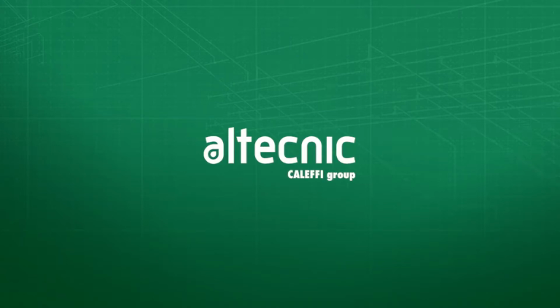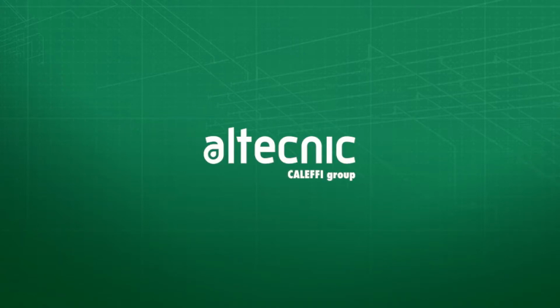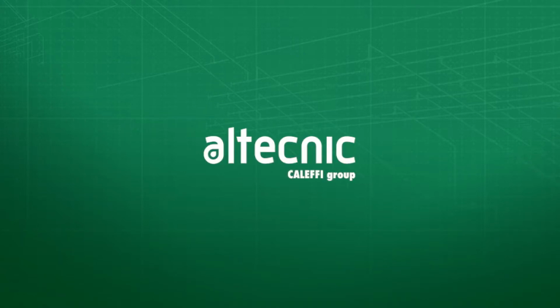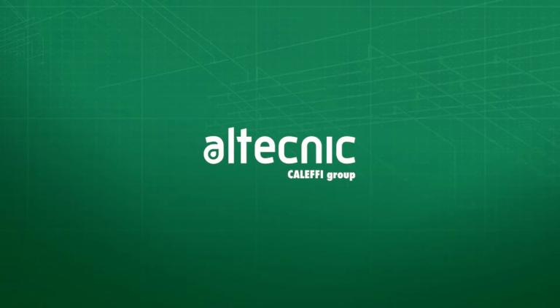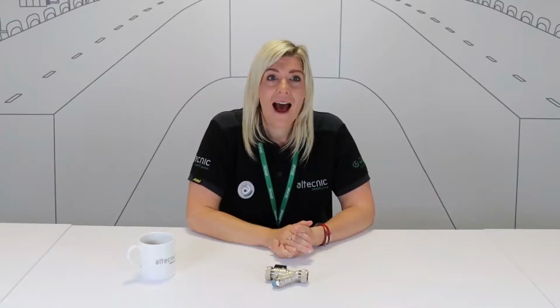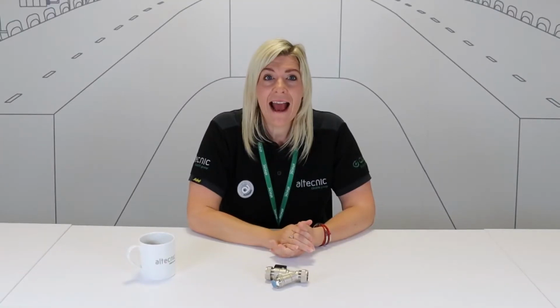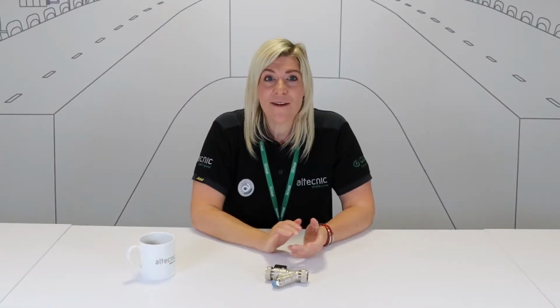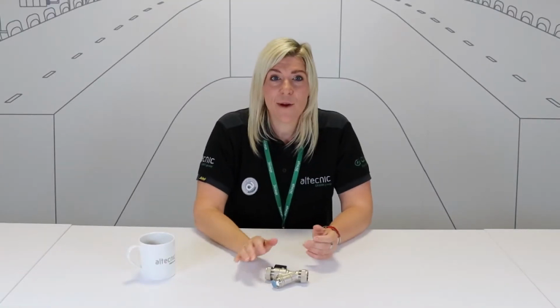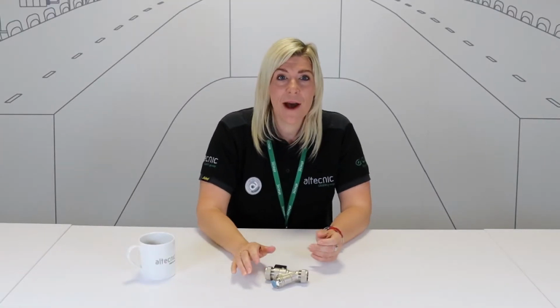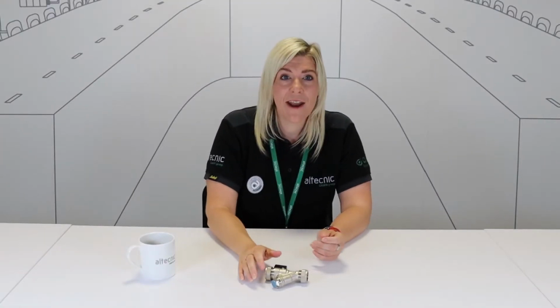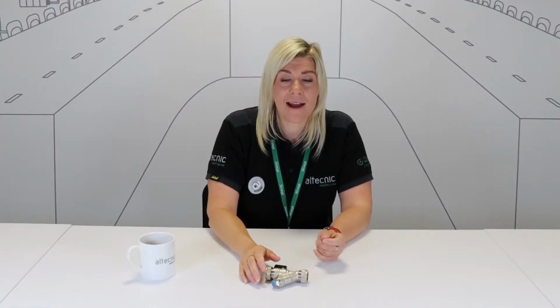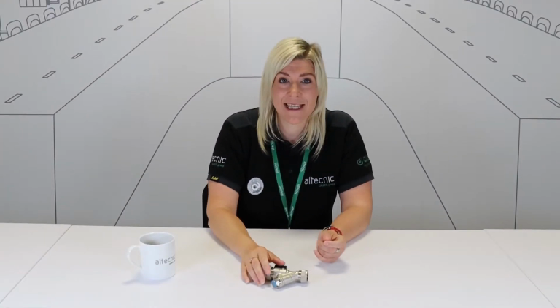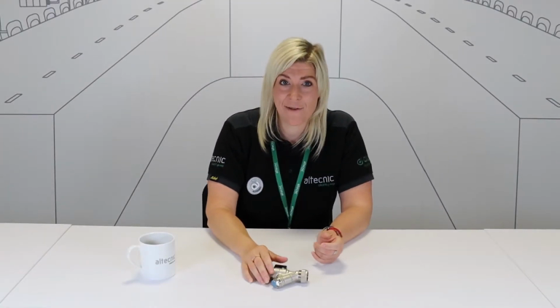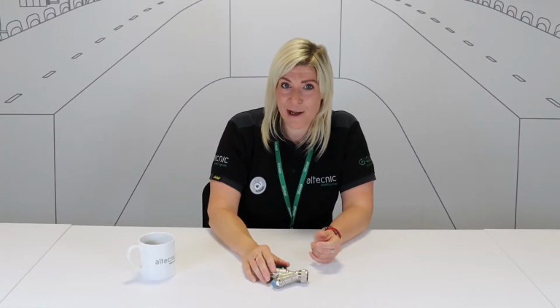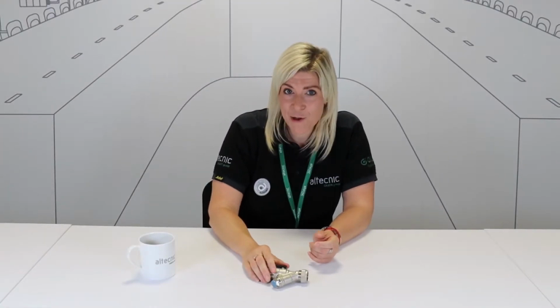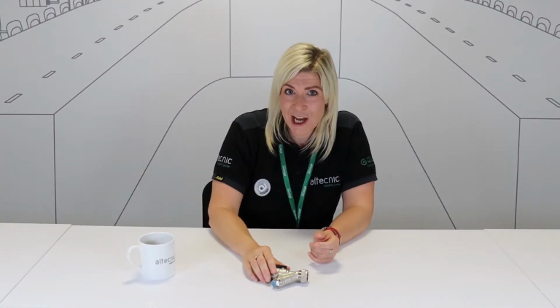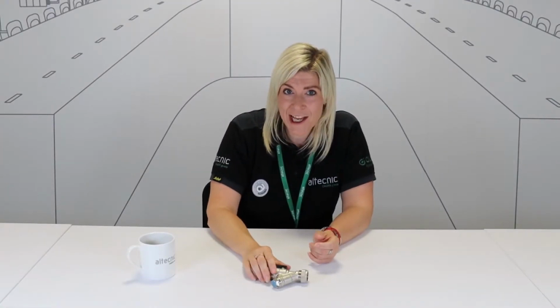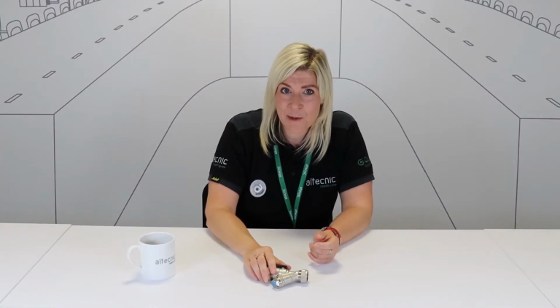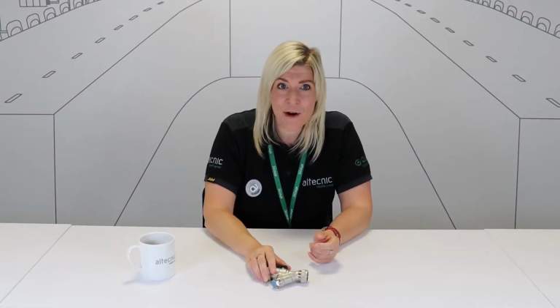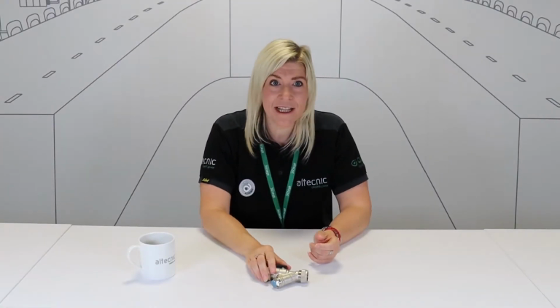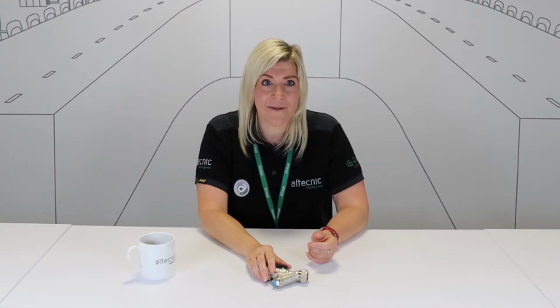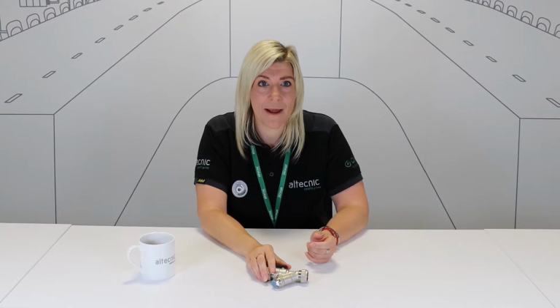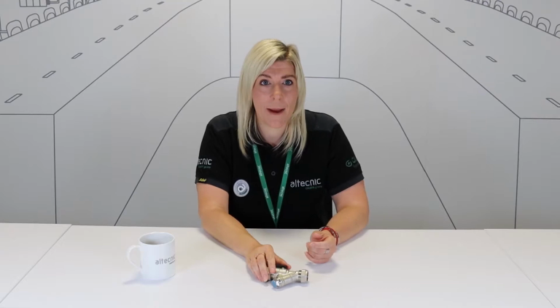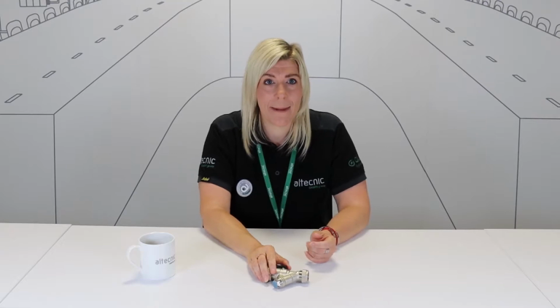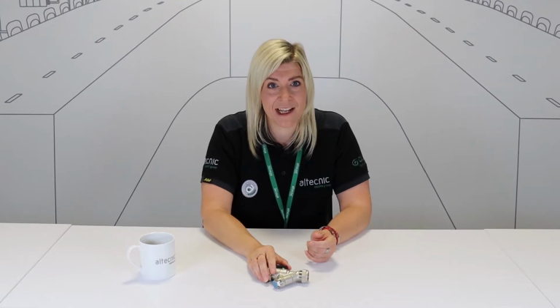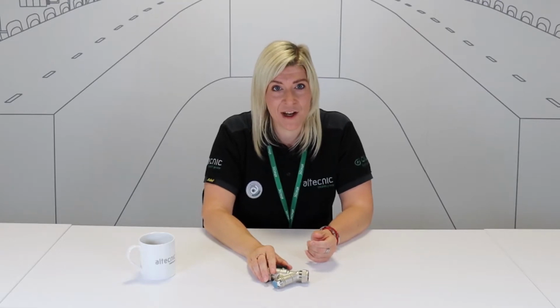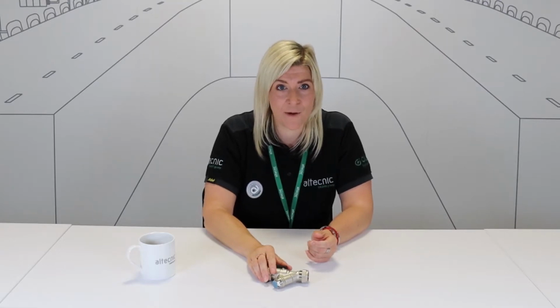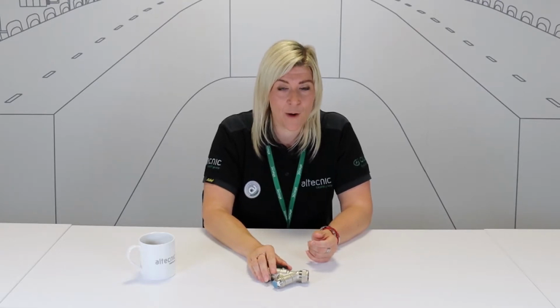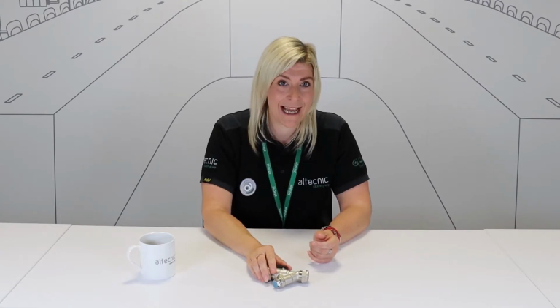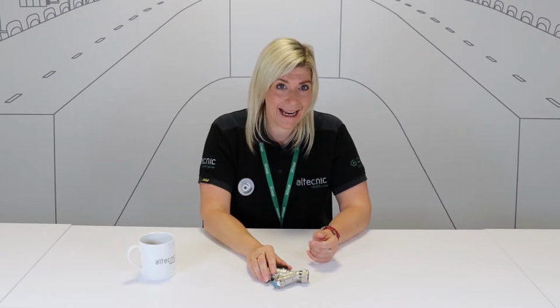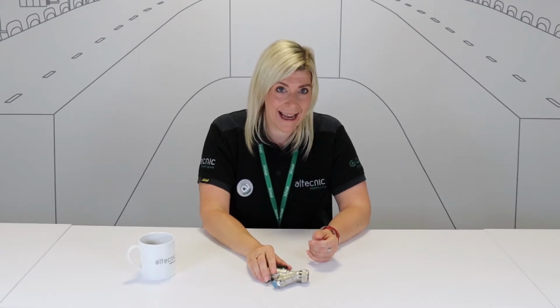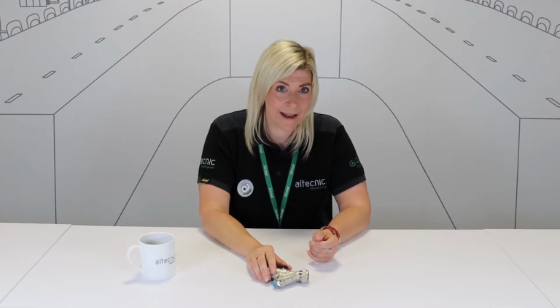Hi everyone, I'm Stephanie Allchurch, Product Development Manager for Alltechnic.